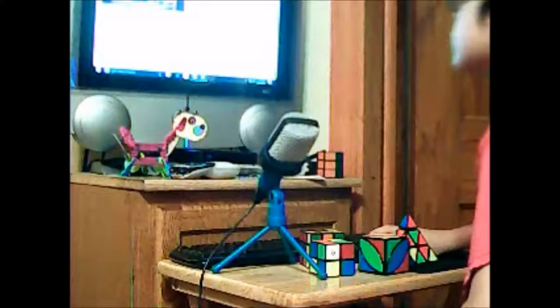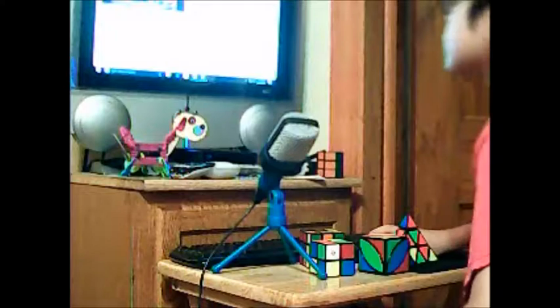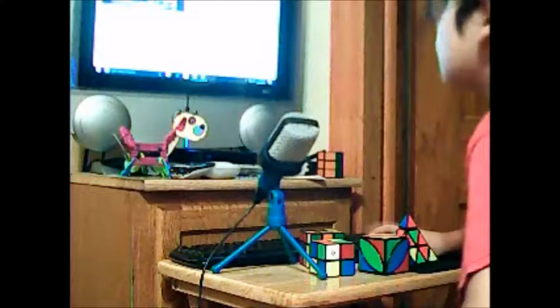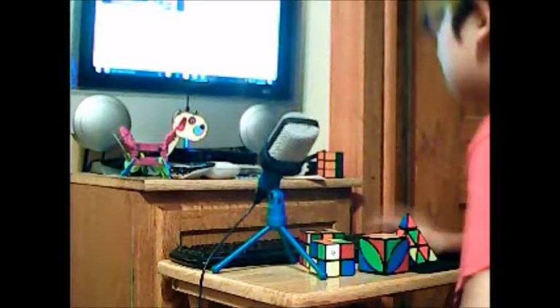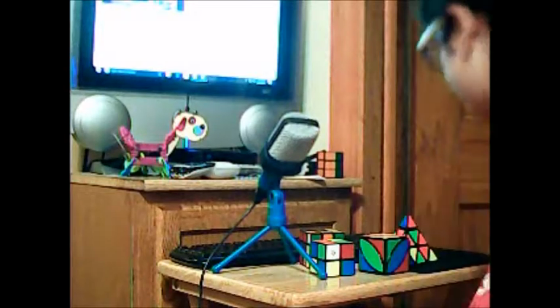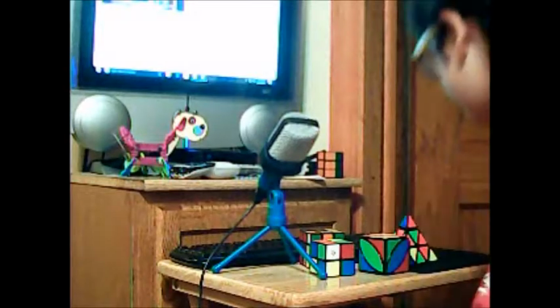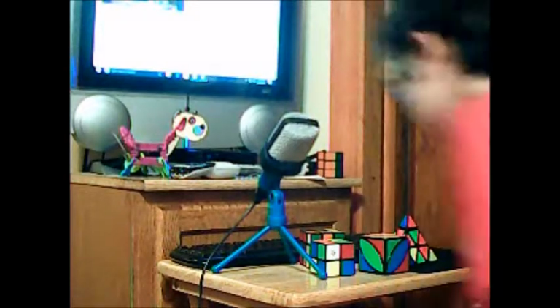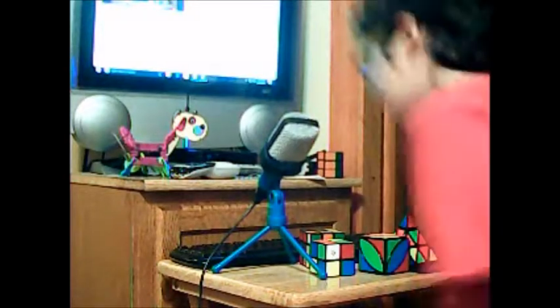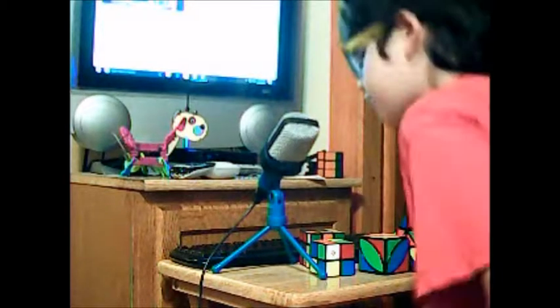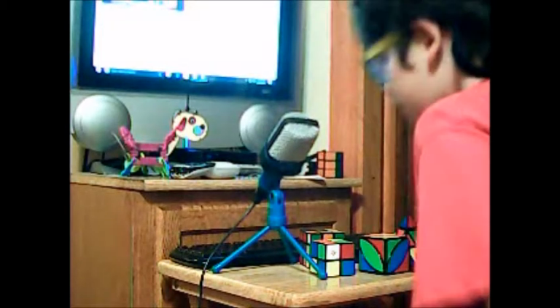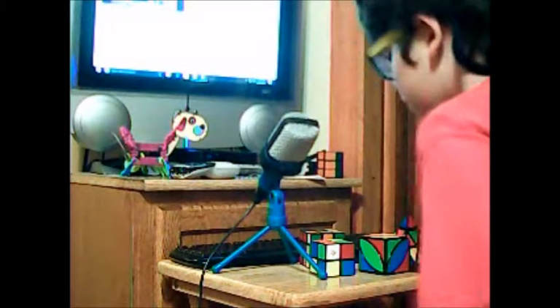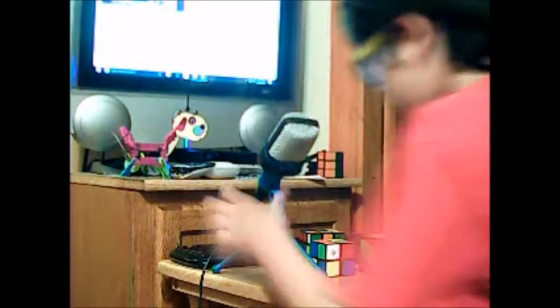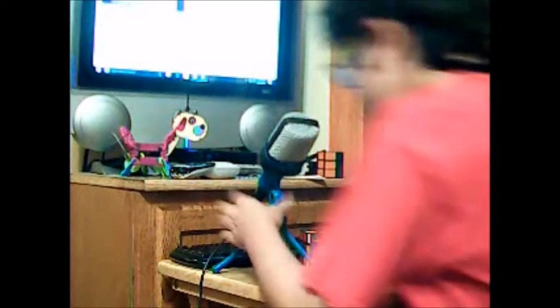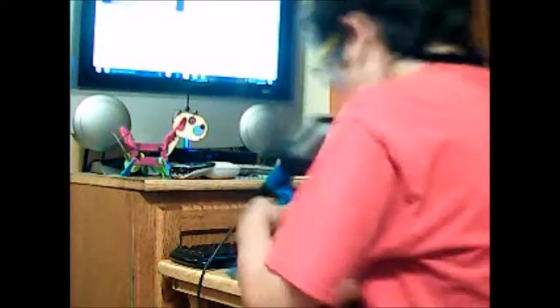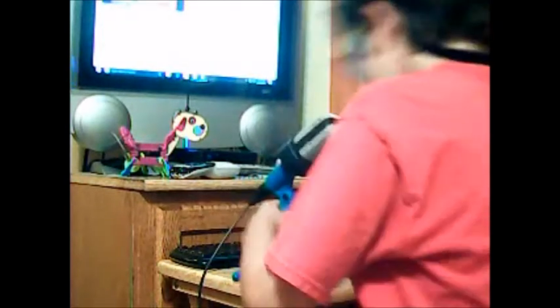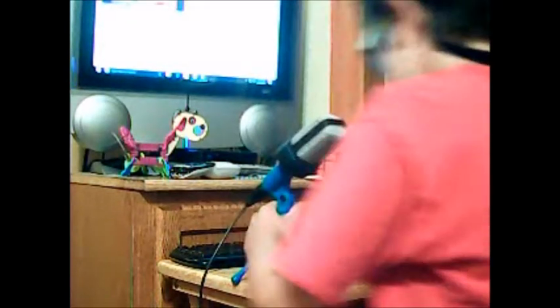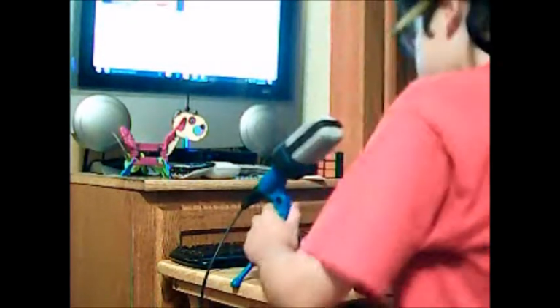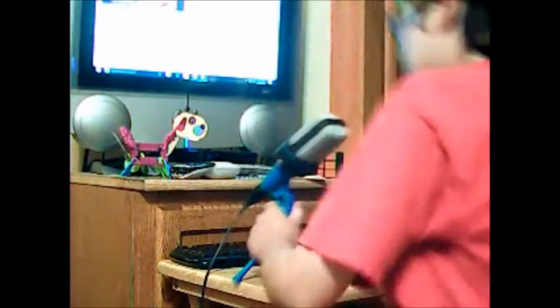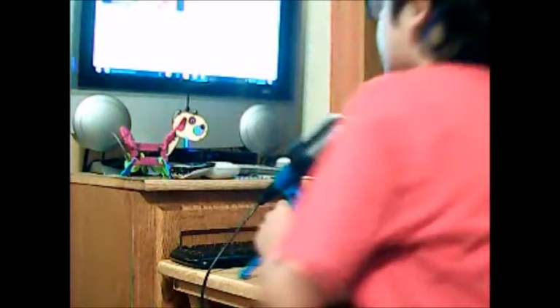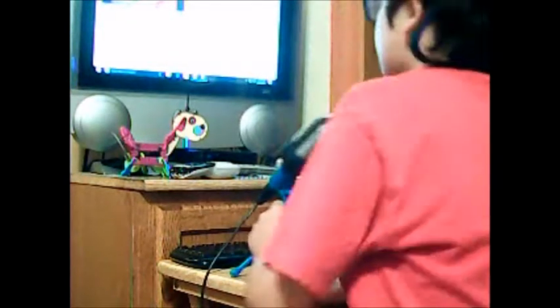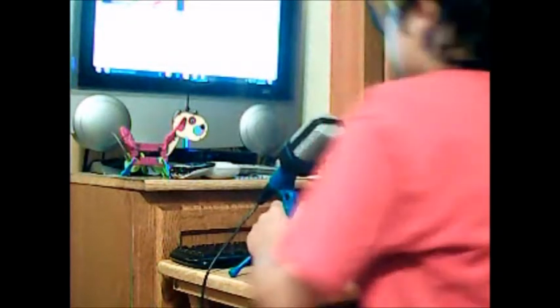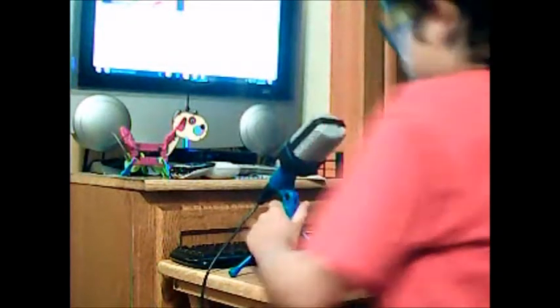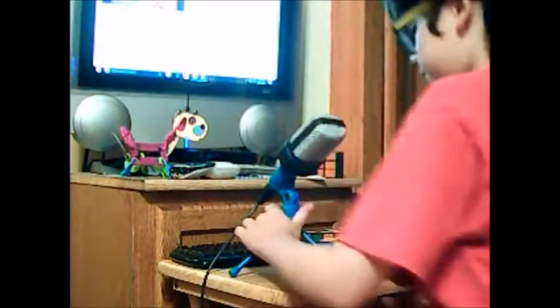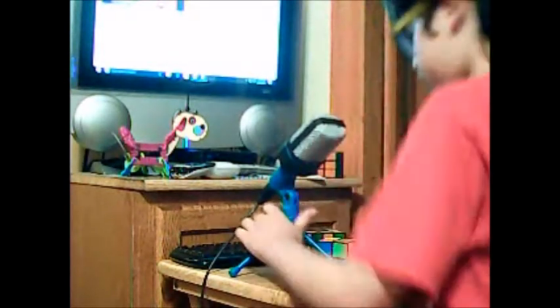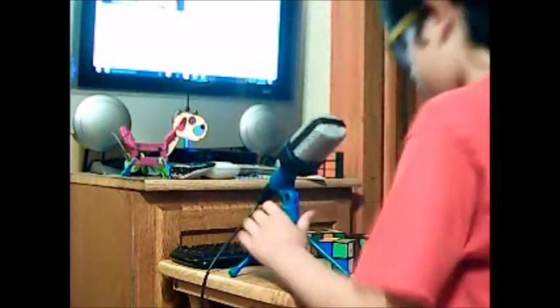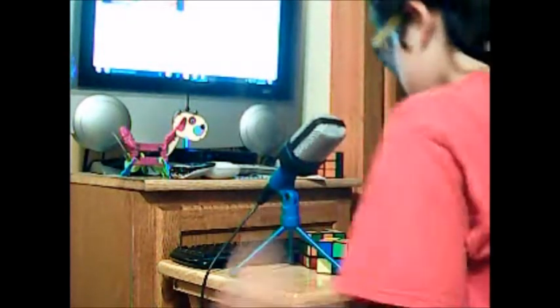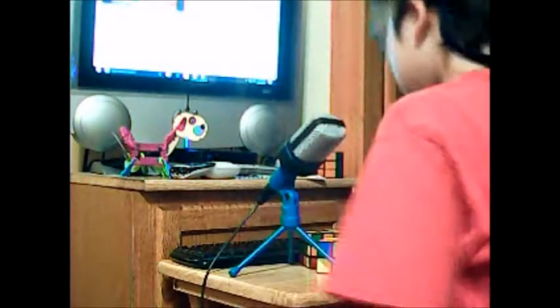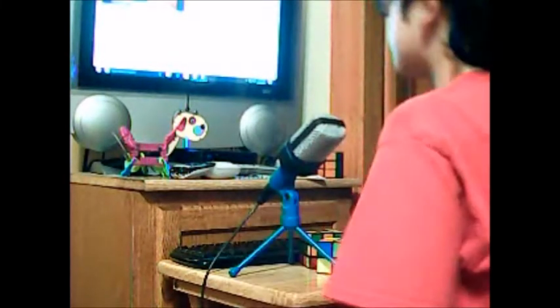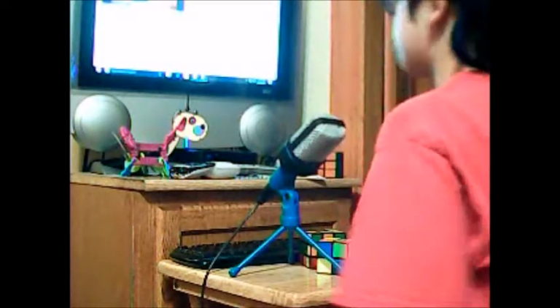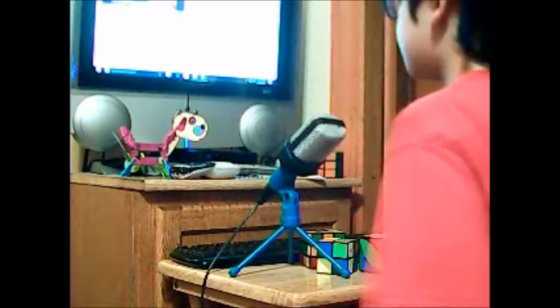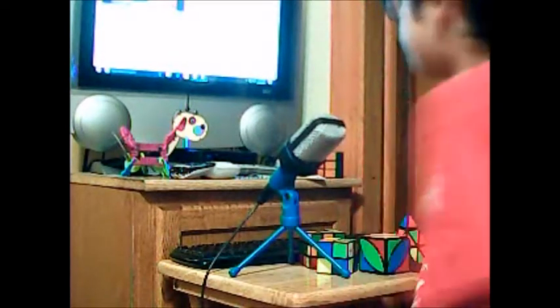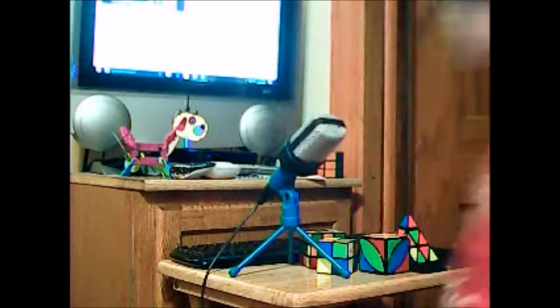Hello everyone, it's Dennis here. Today I'm going to do a cube relay.